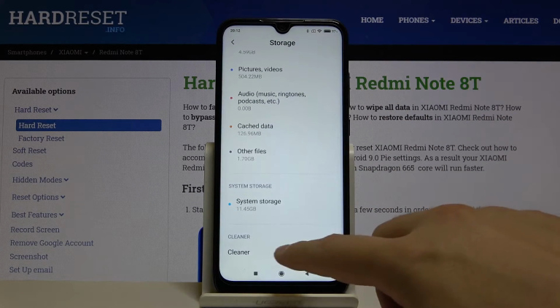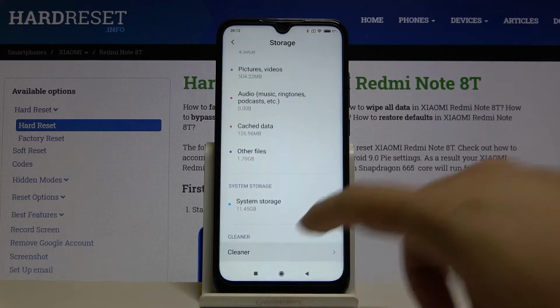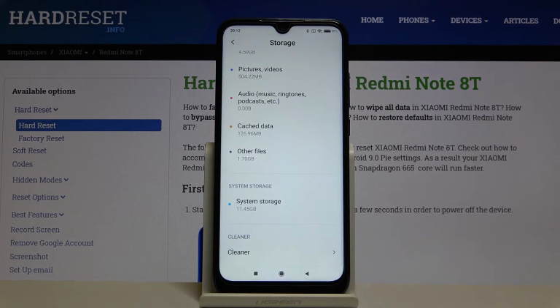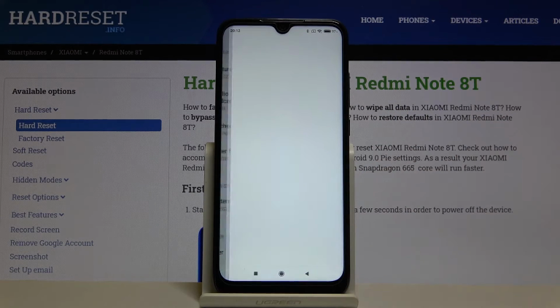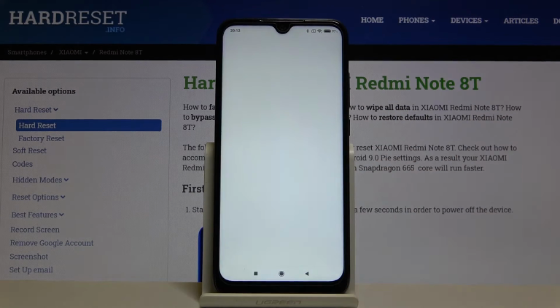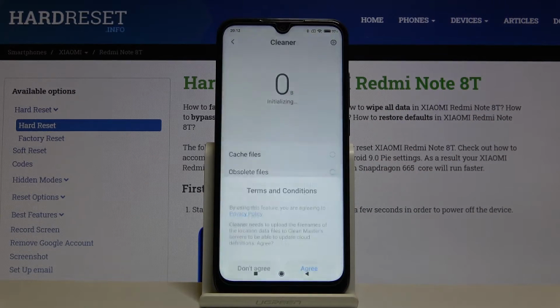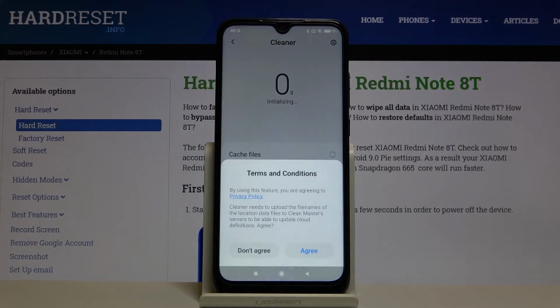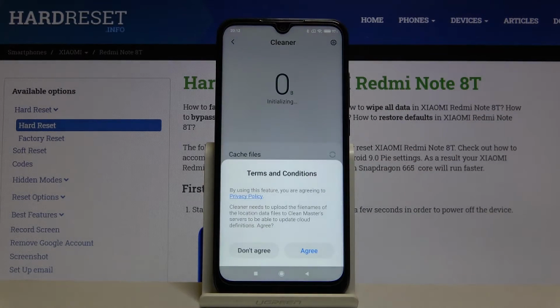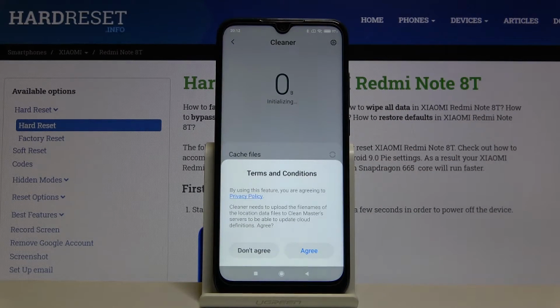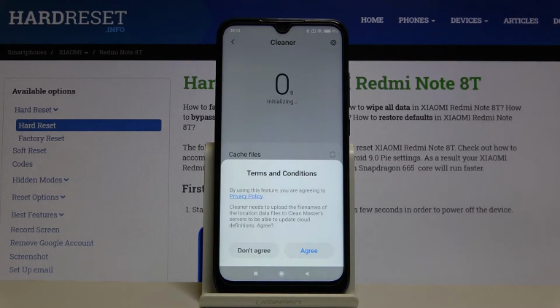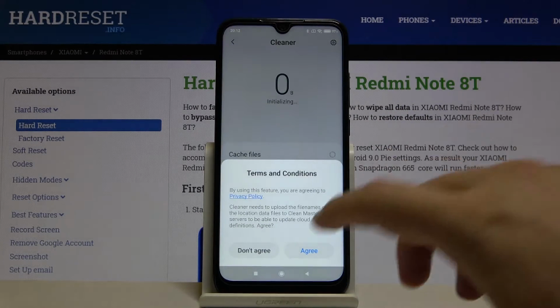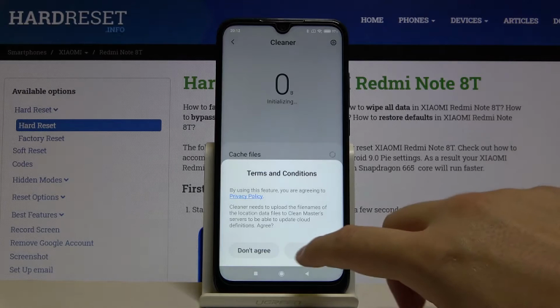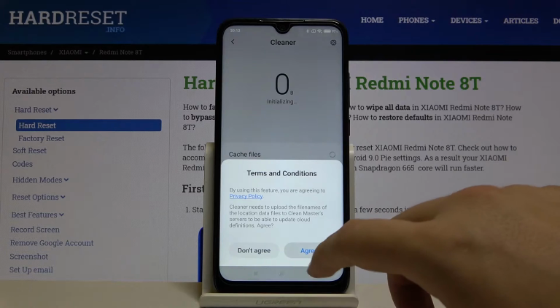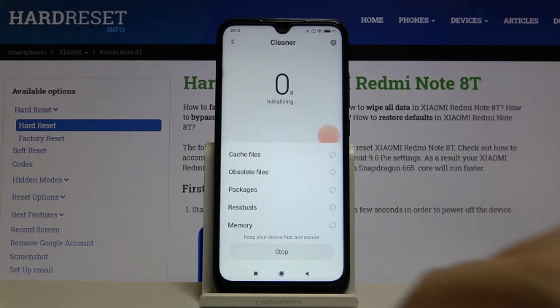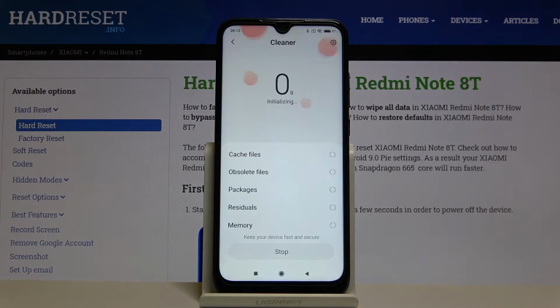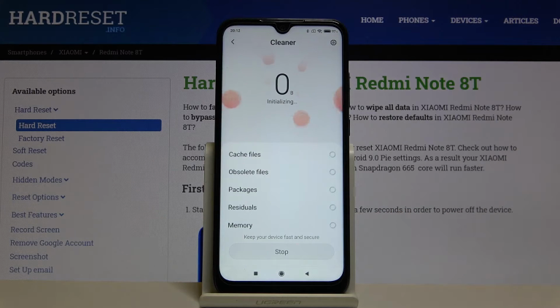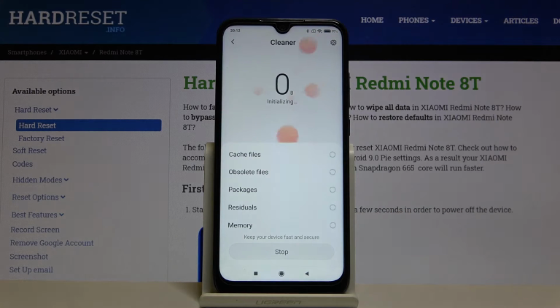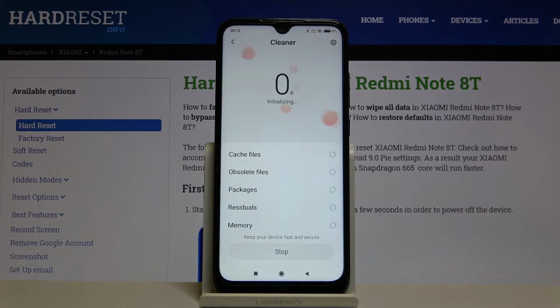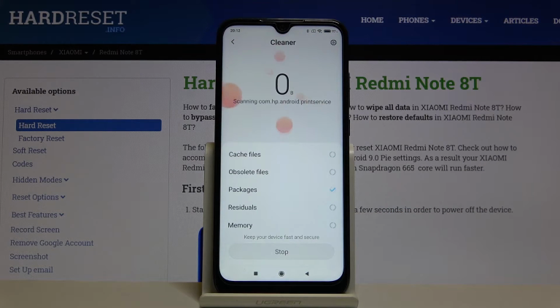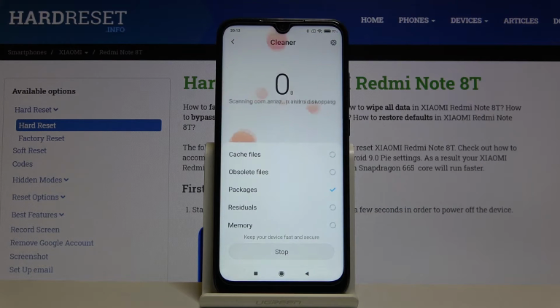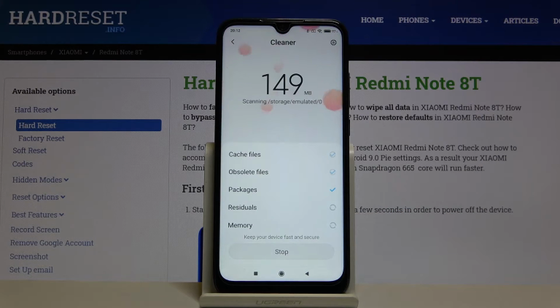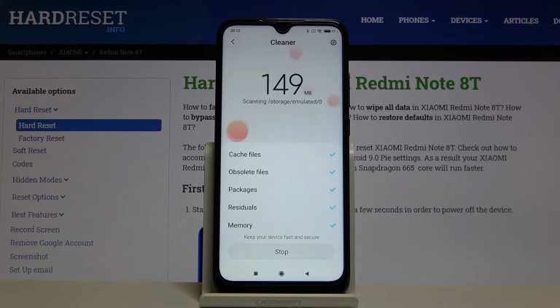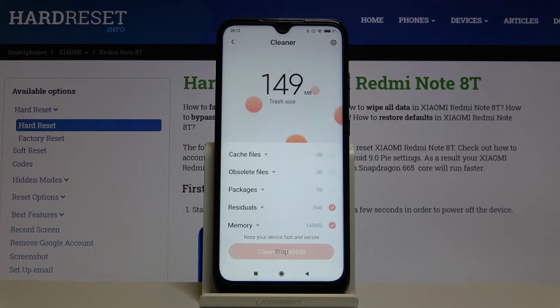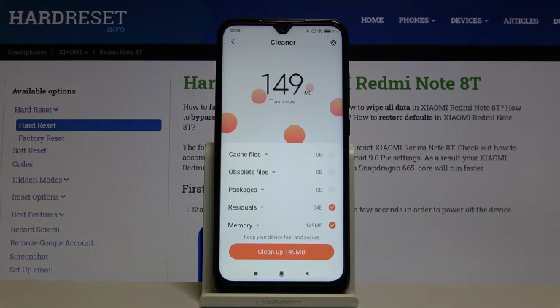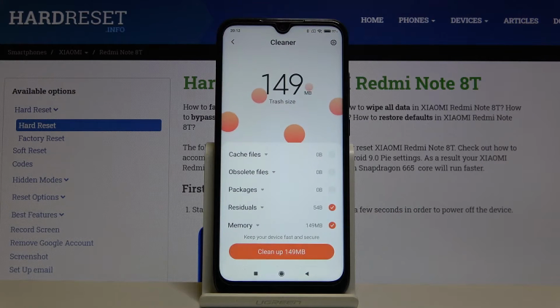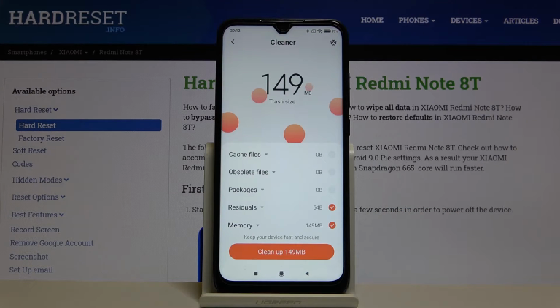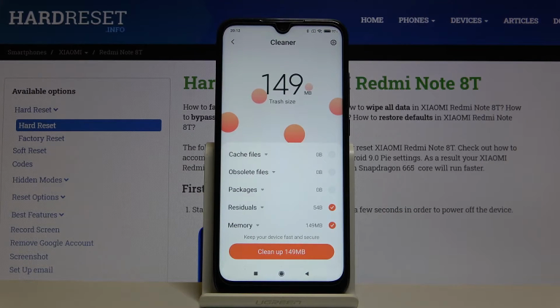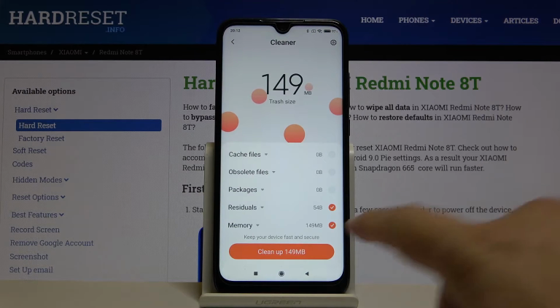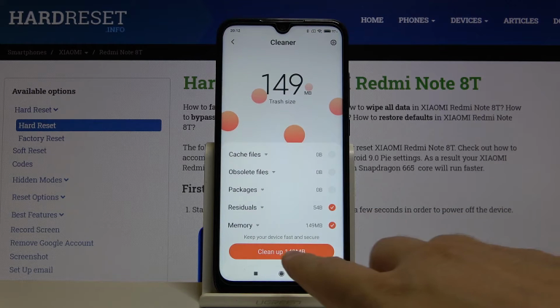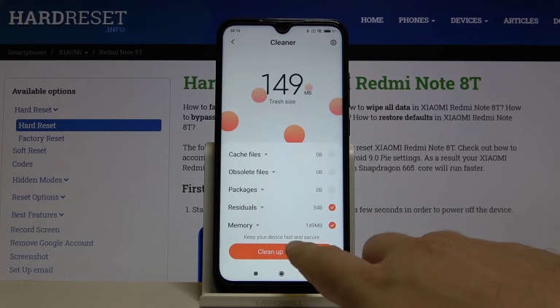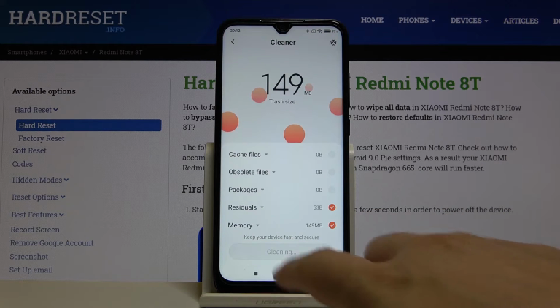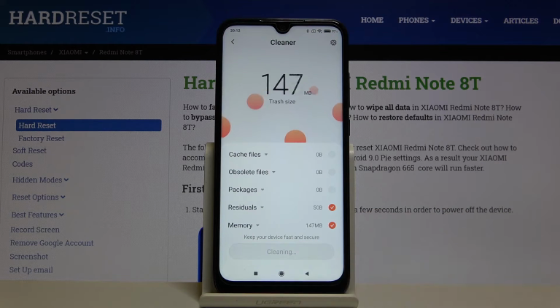Scroll down, tap on the Cleaner, and right now just simply tap to clean up.